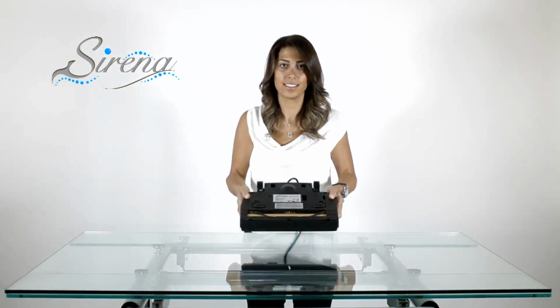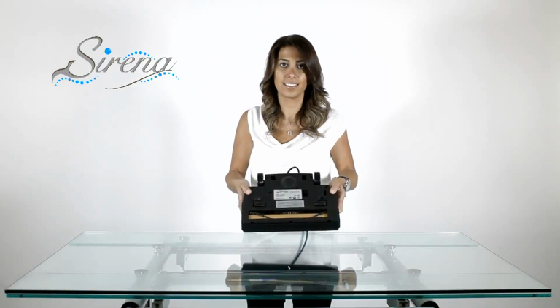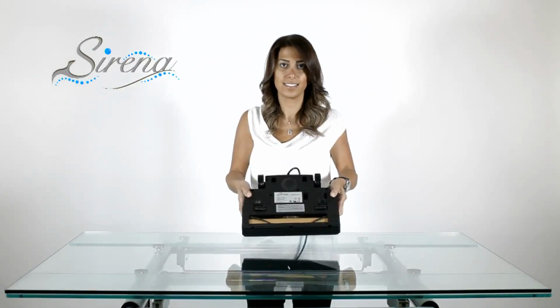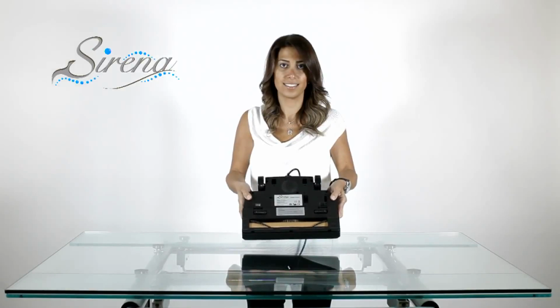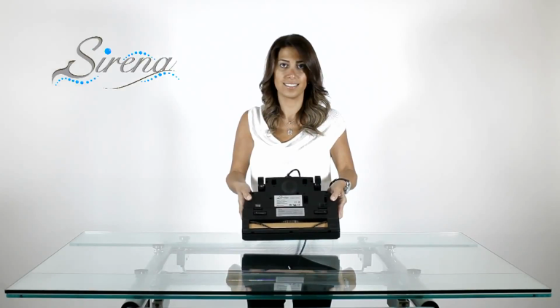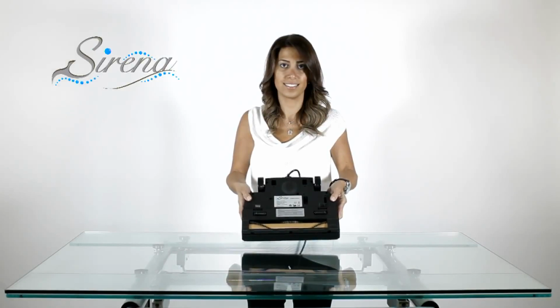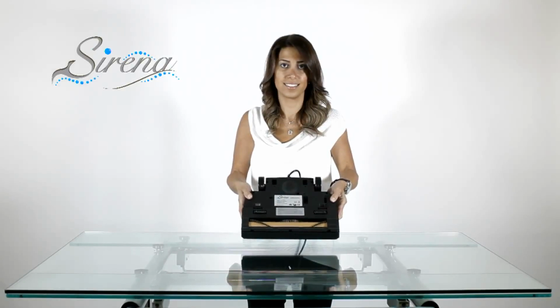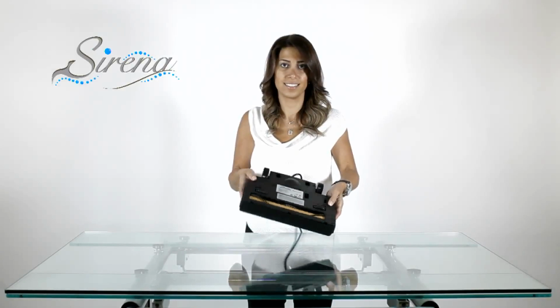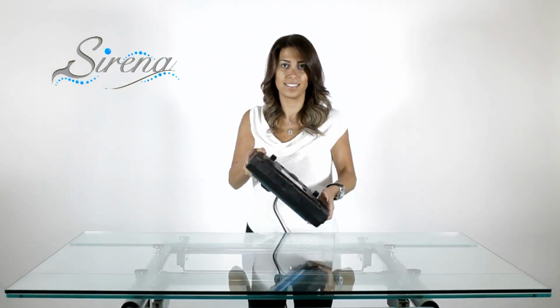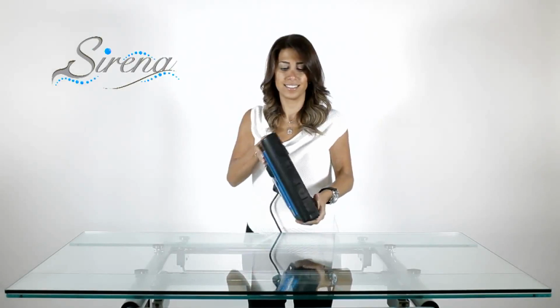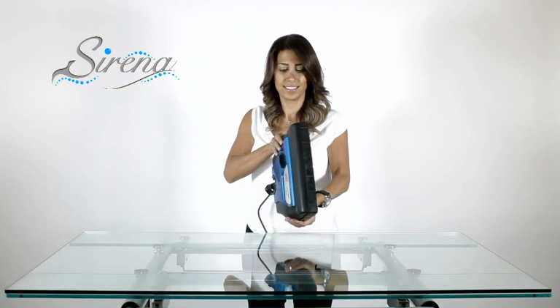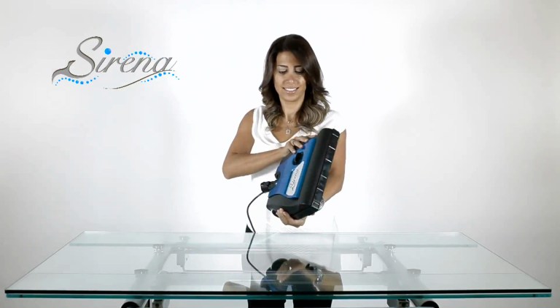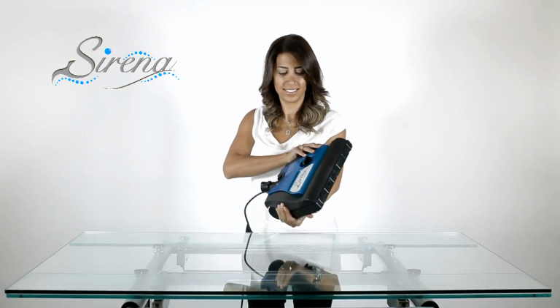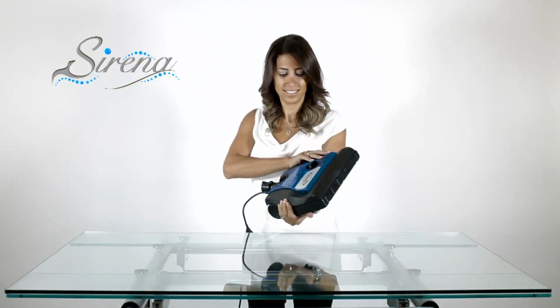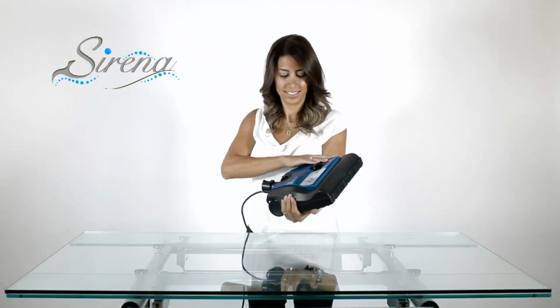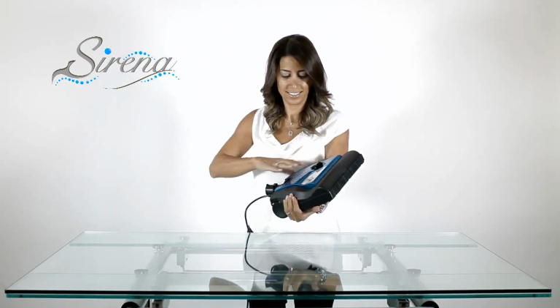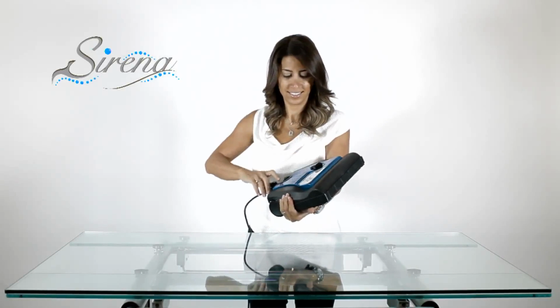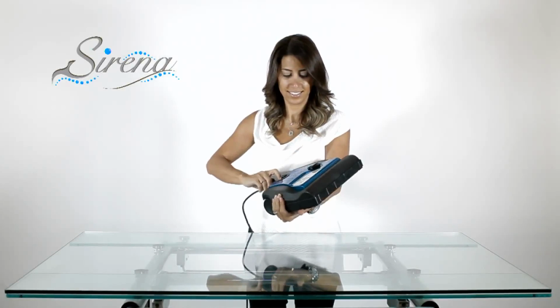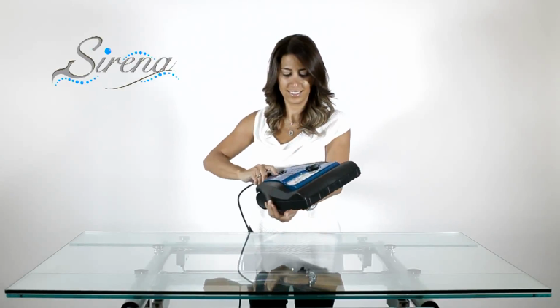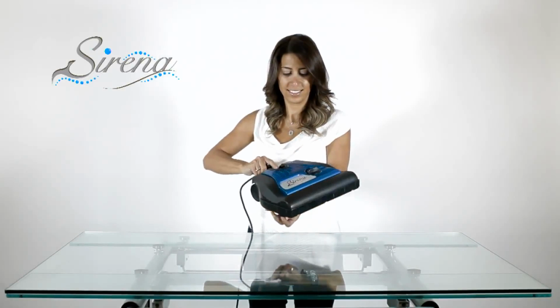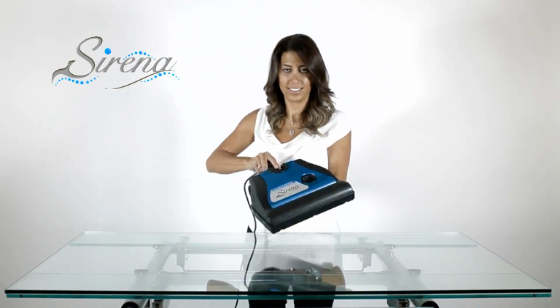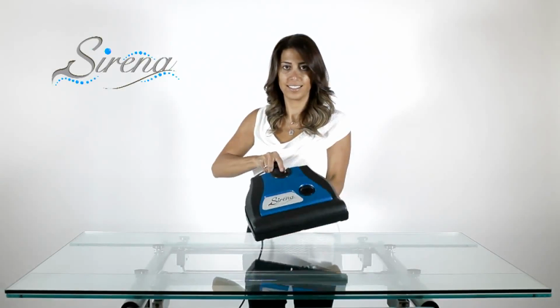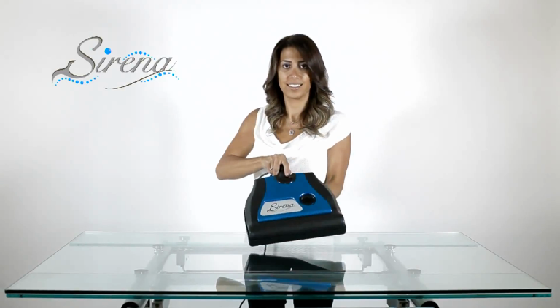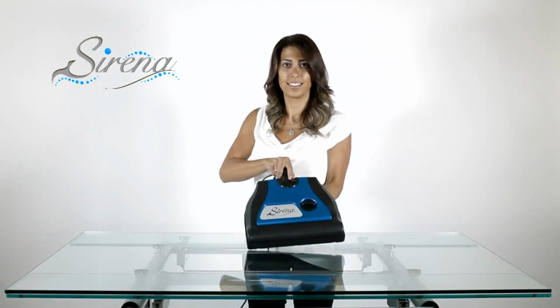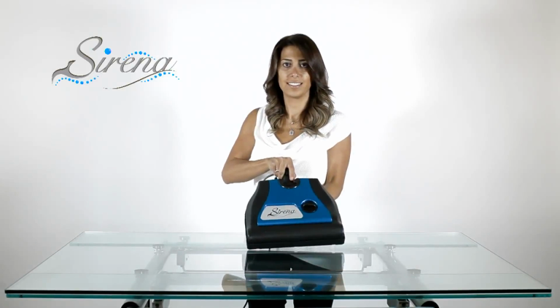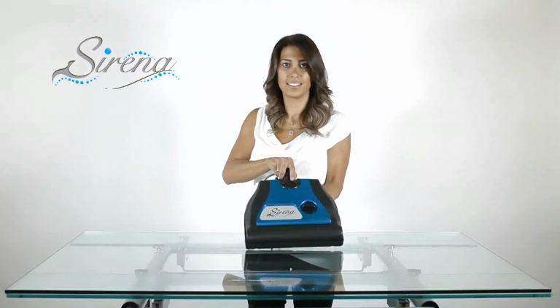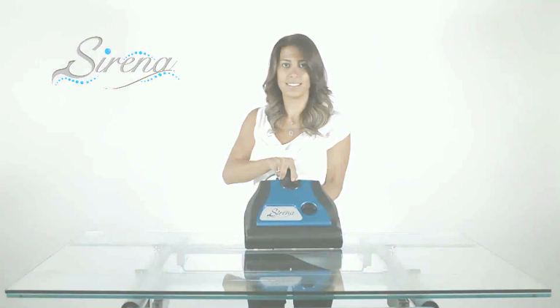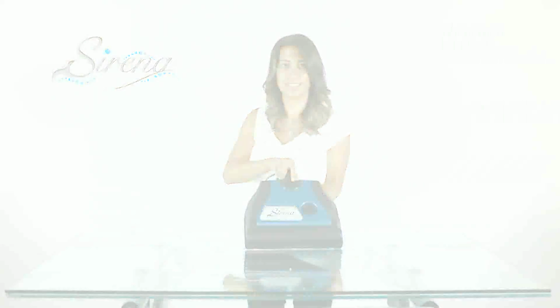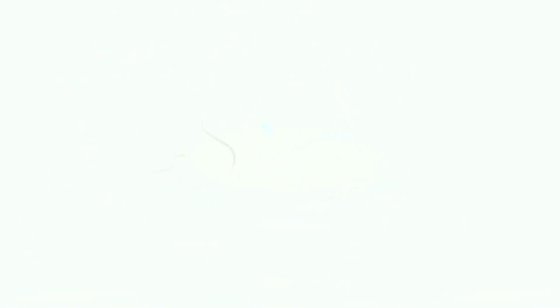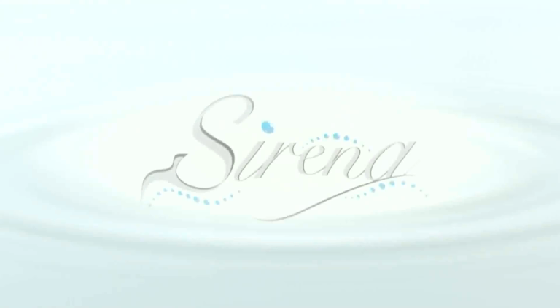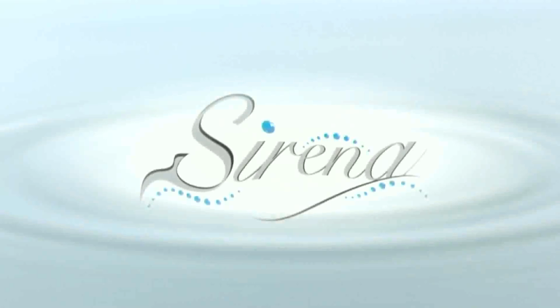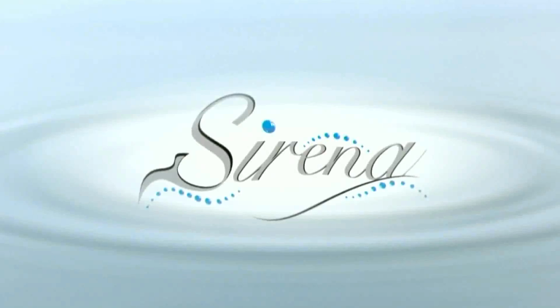Congratulations on the ownership of your new Serena. Enjoy it in great health.